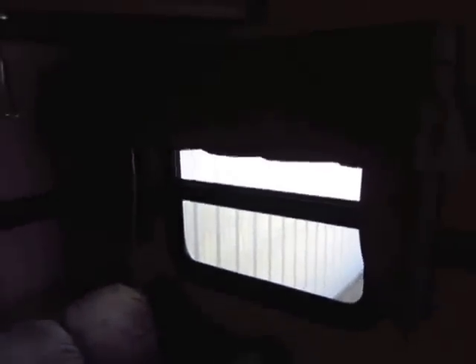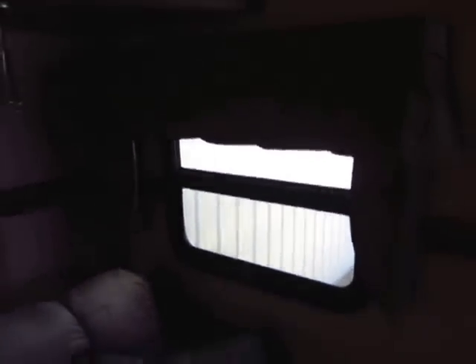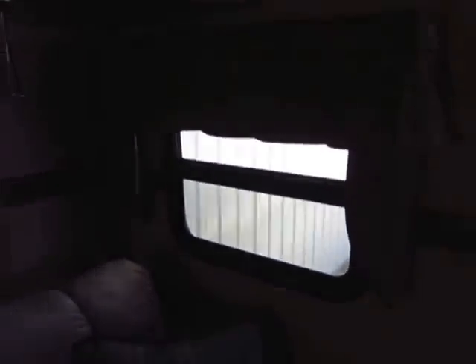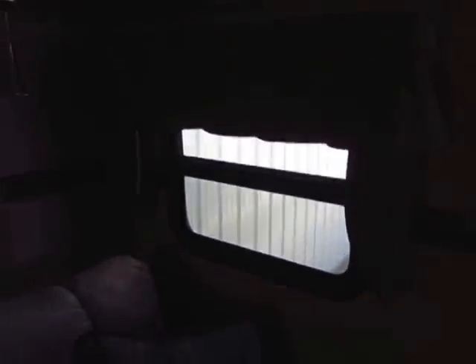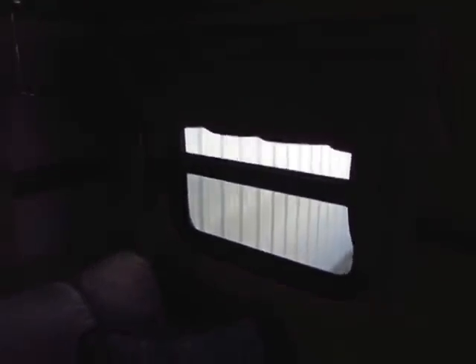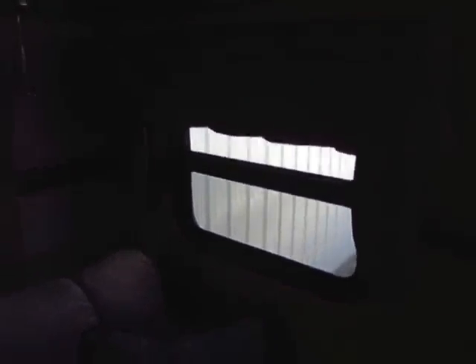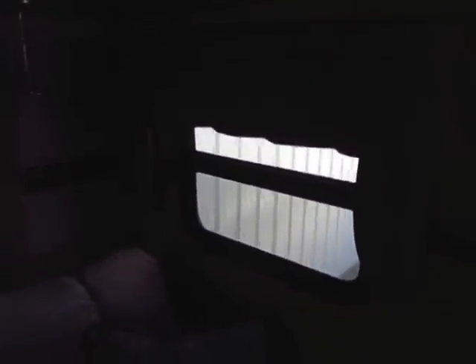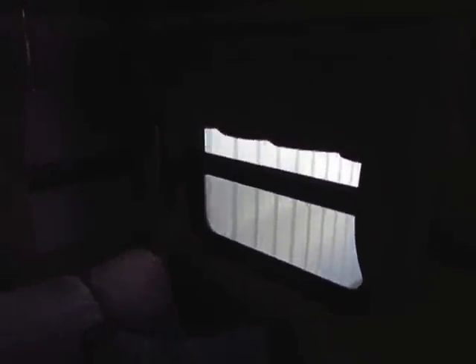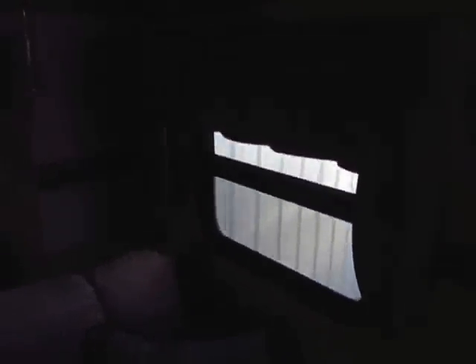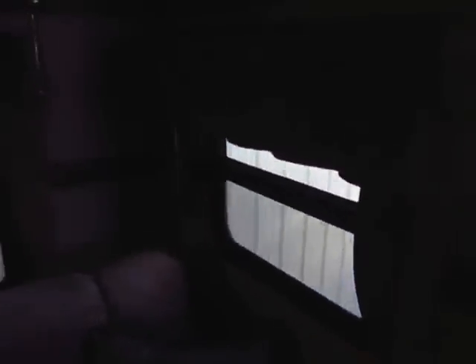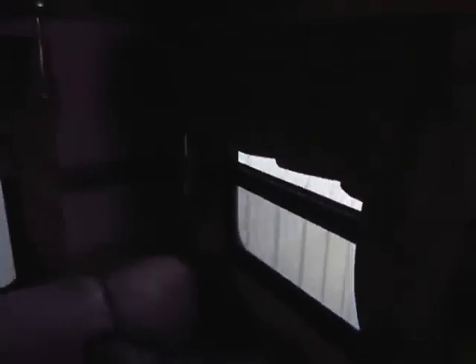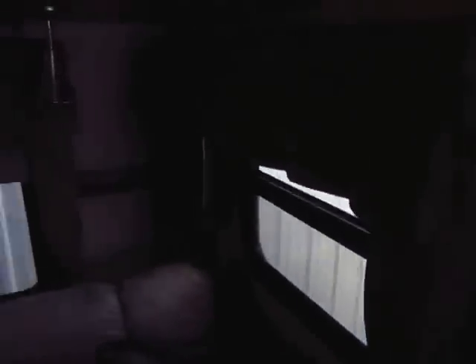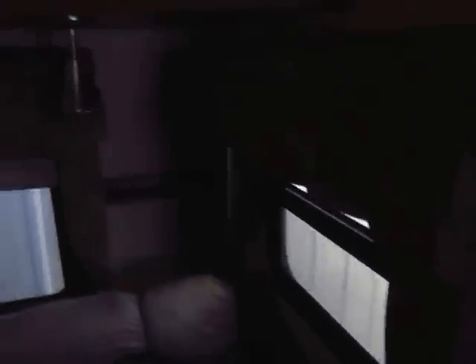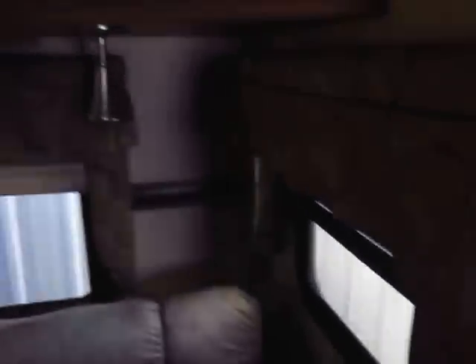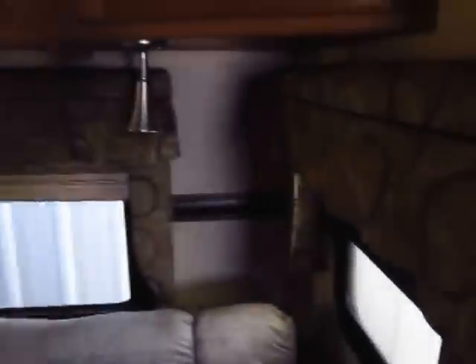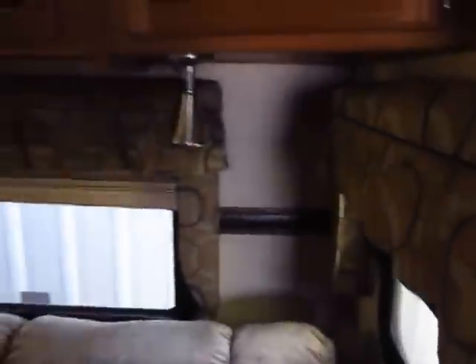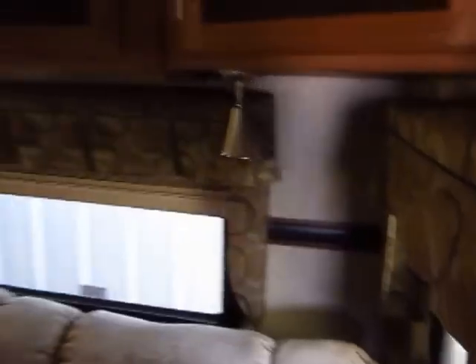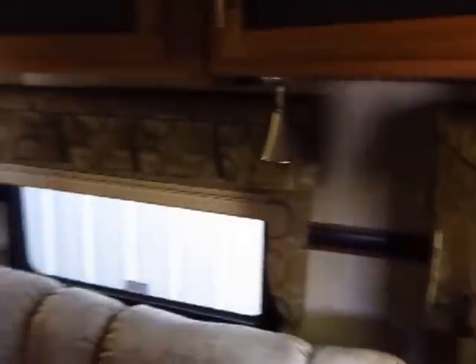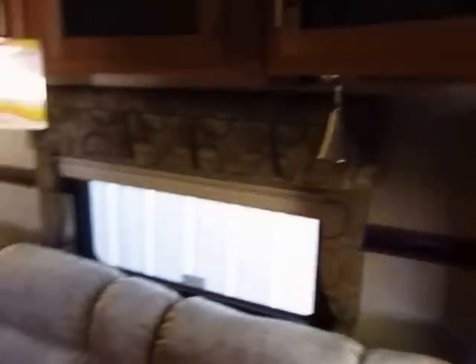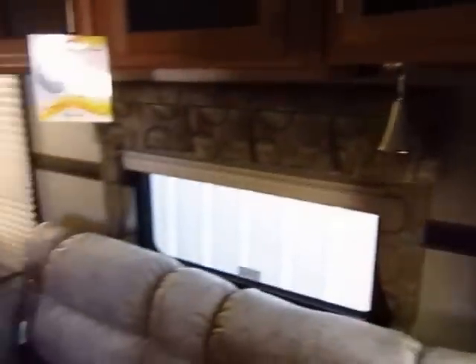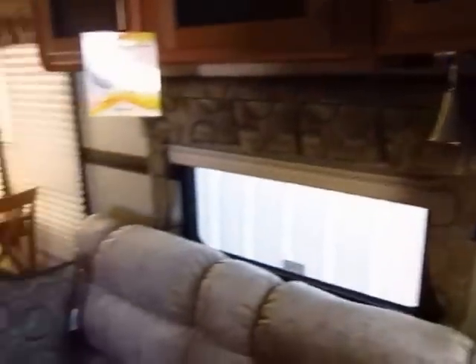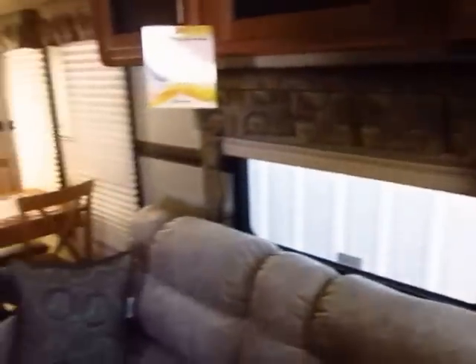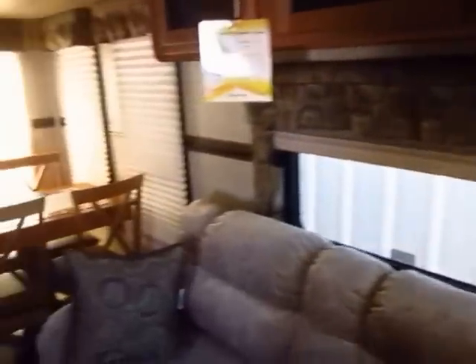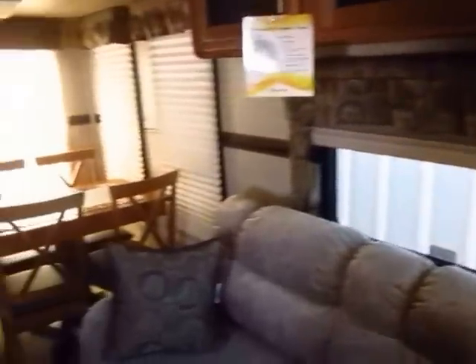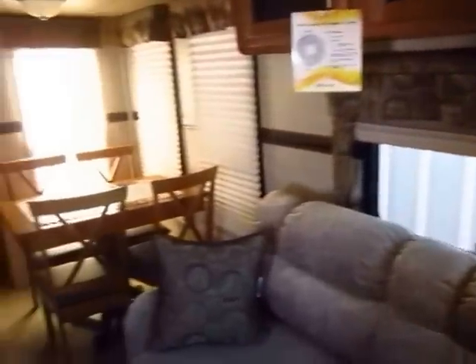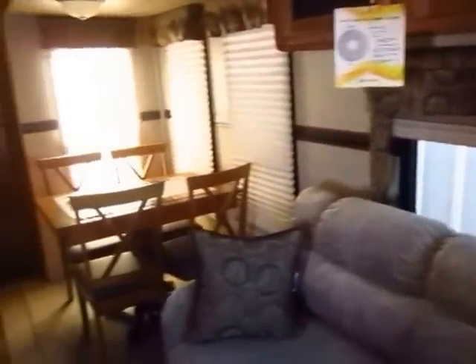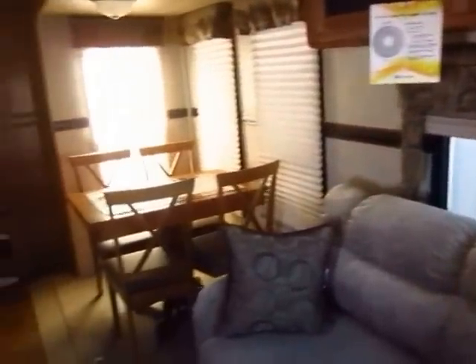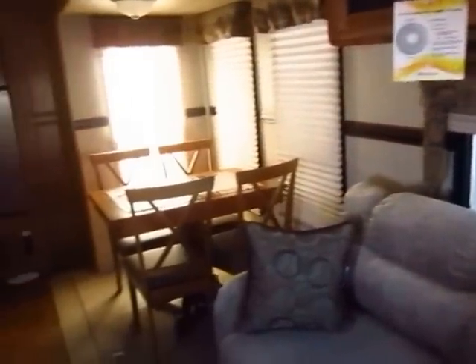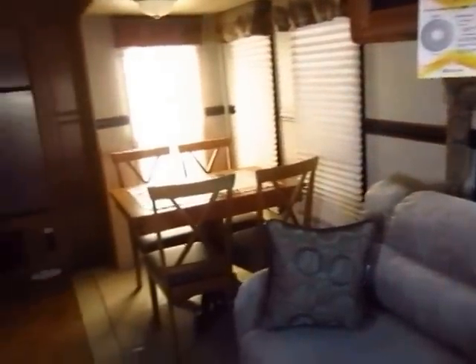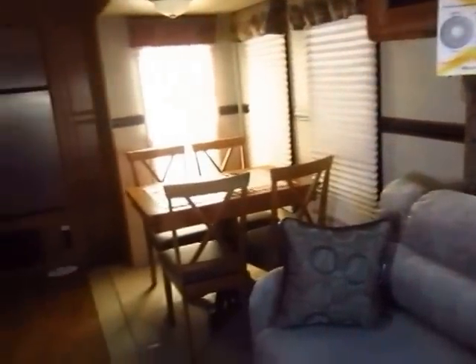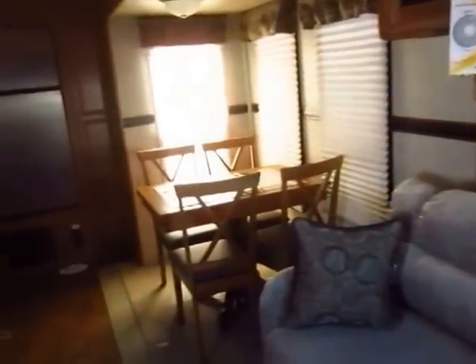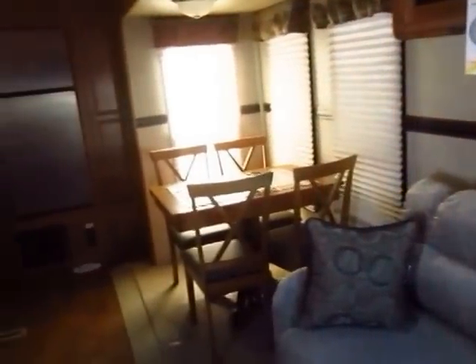In a Rockwood Signature Series we have upgraded window treatments — both day and night two-section shades. The side windows on these do open for cross-ventilation, which is a real big deal because not everyone wants to run their AC full blast all the time.